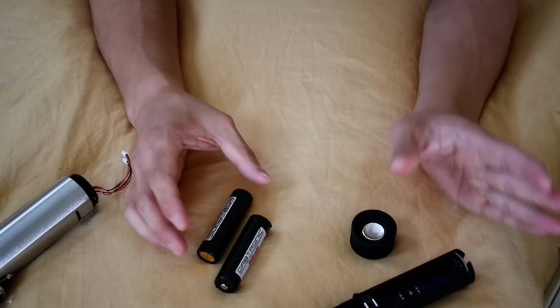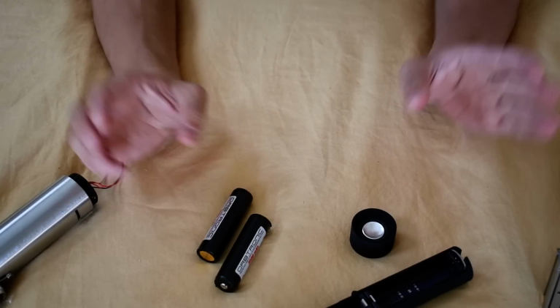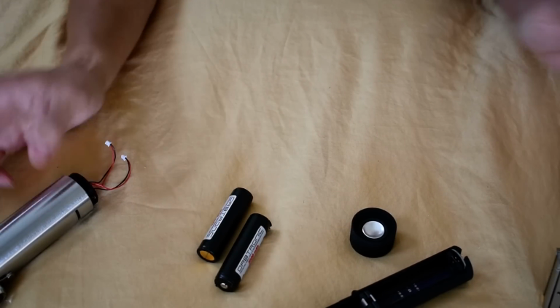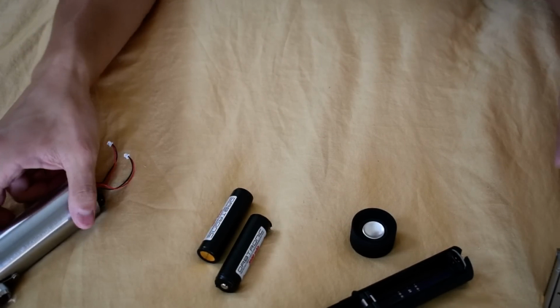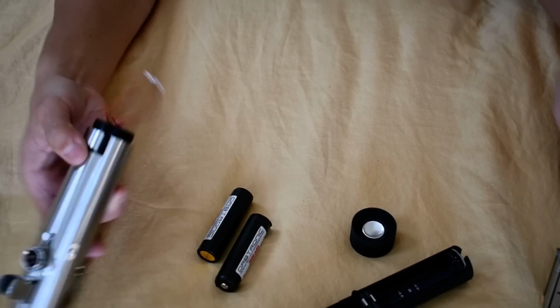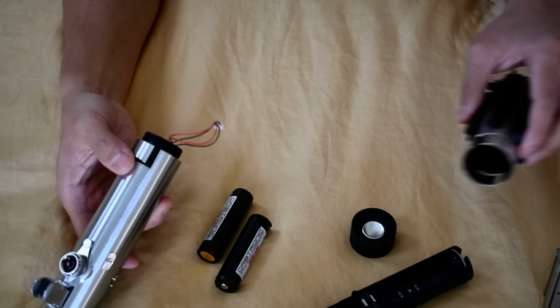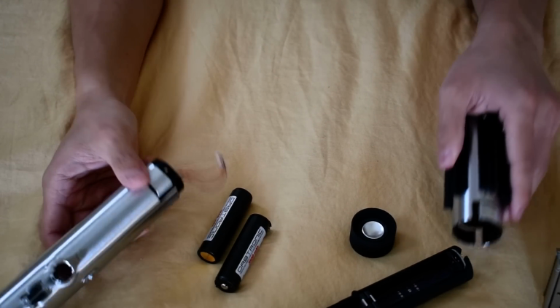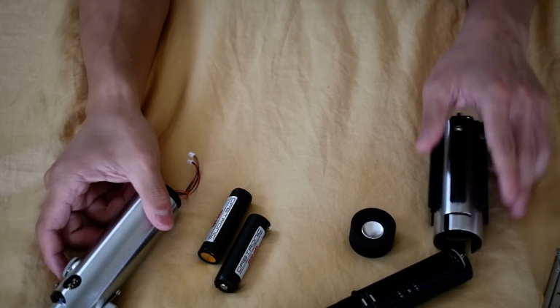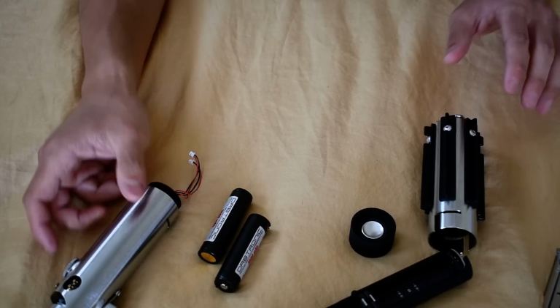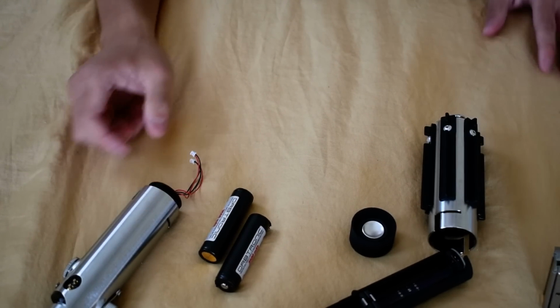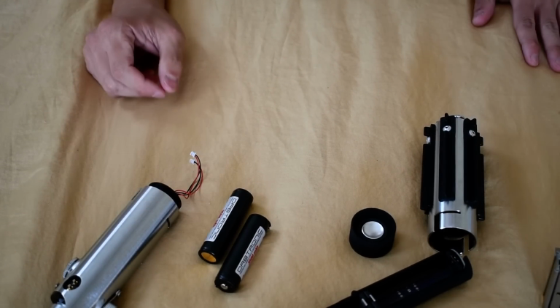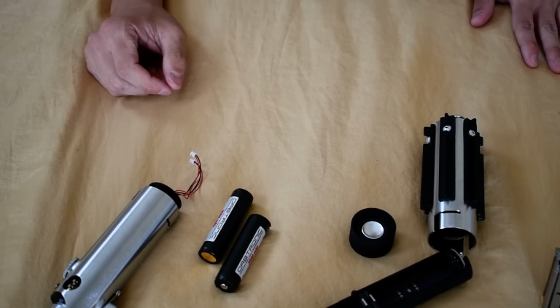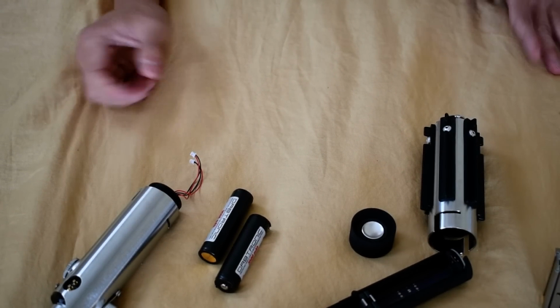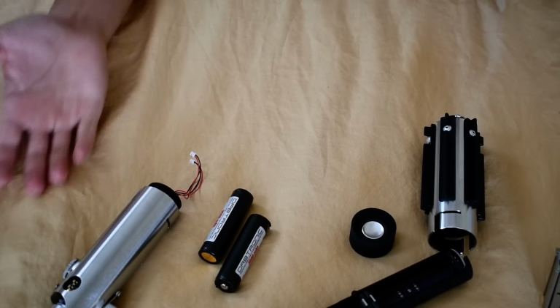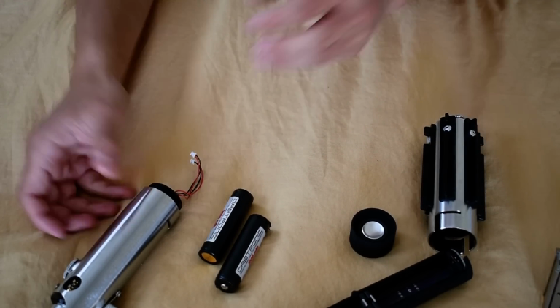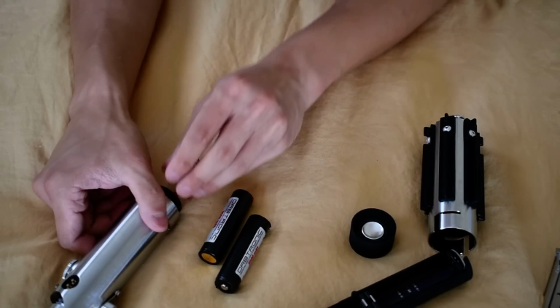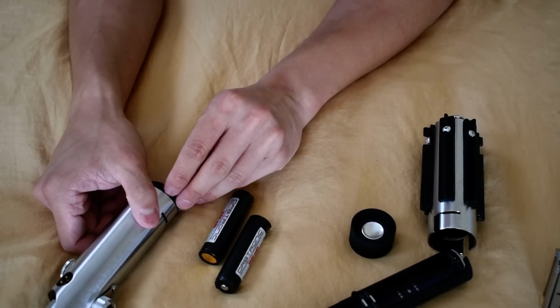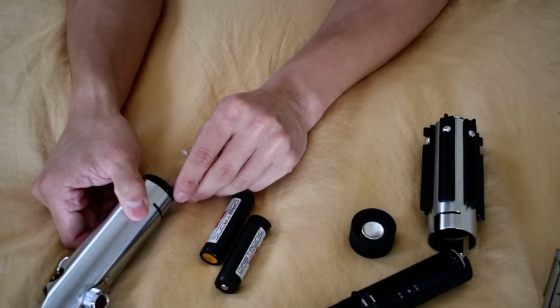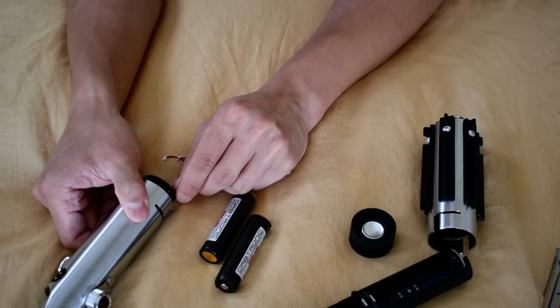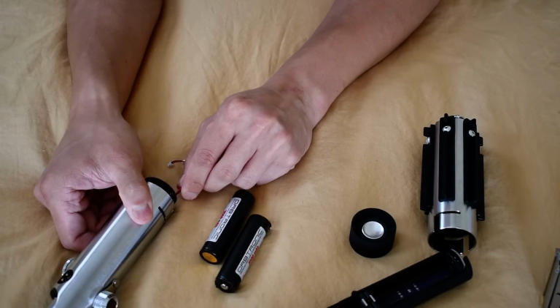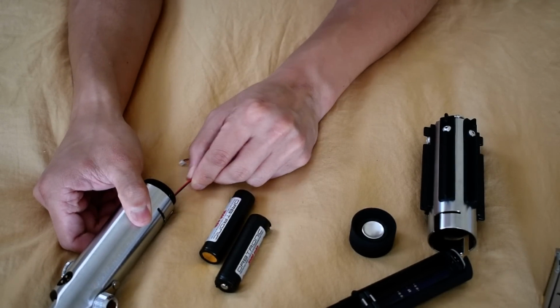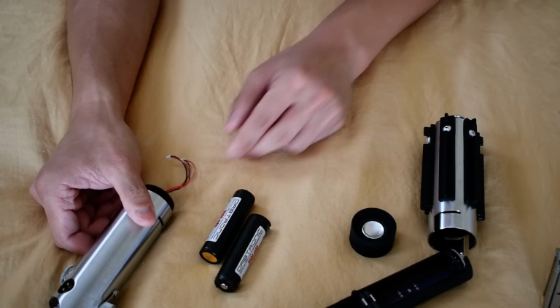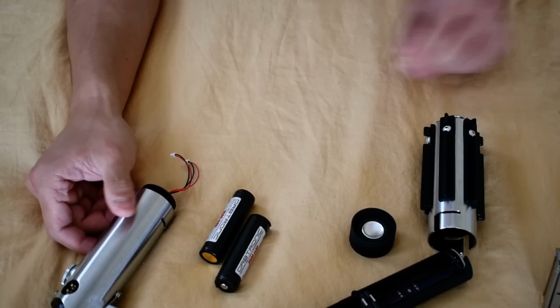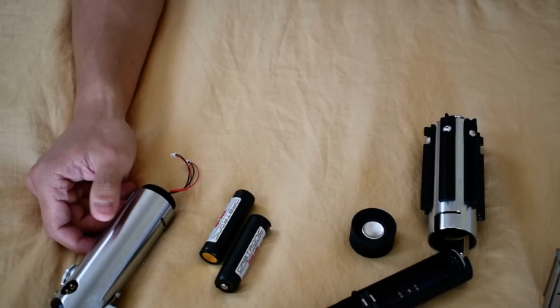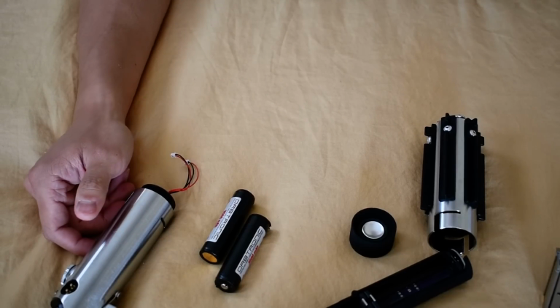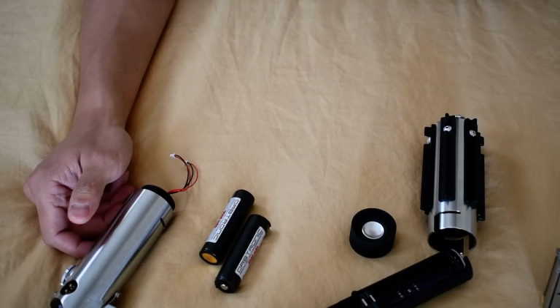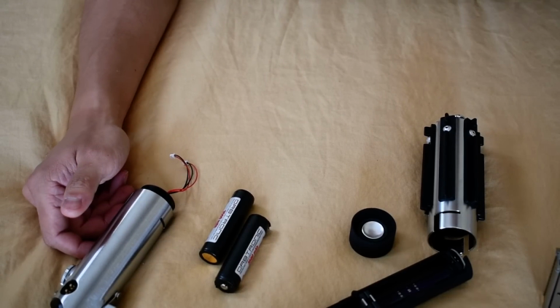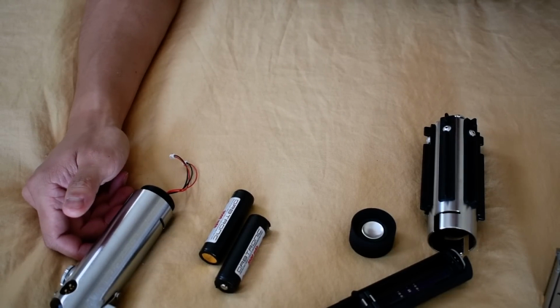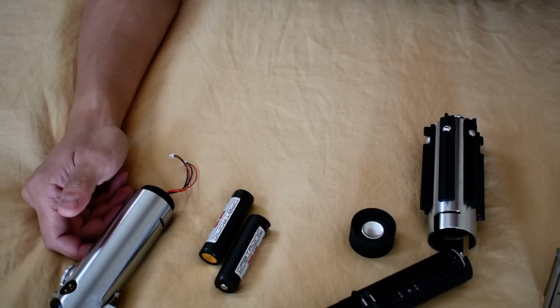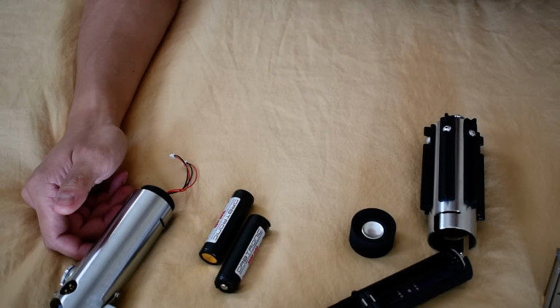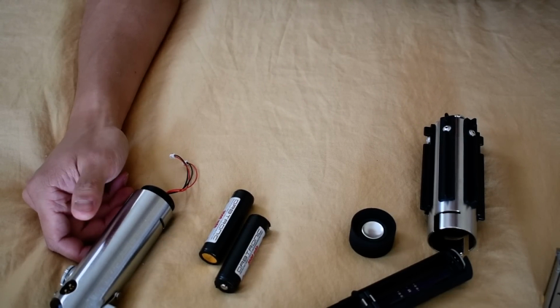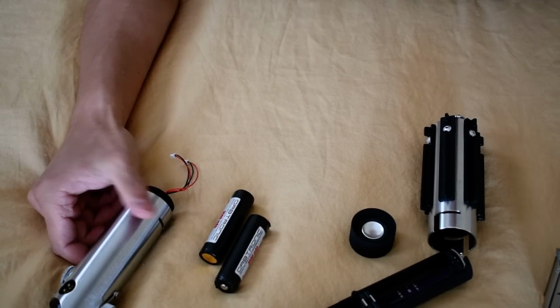And that's pretty much it. Everything disconnects and connects by hand.